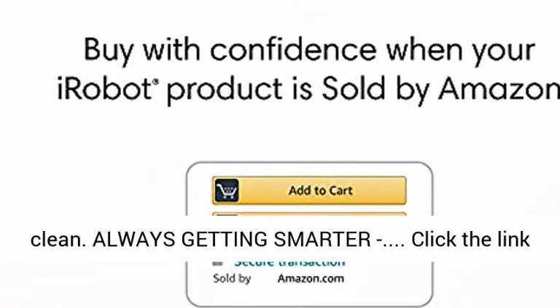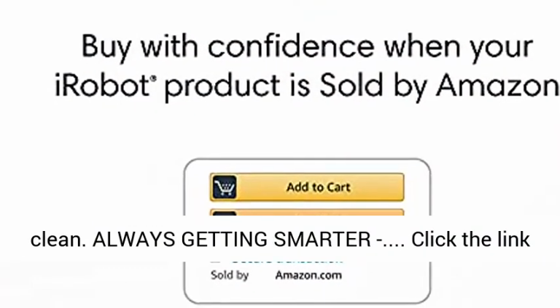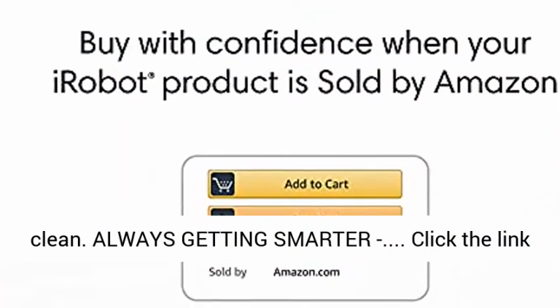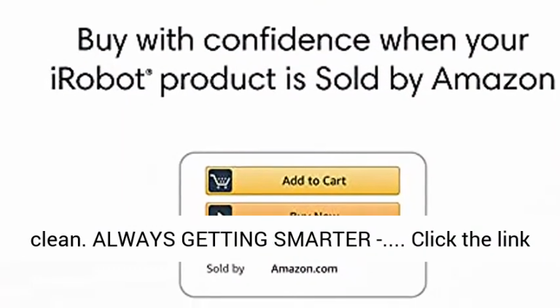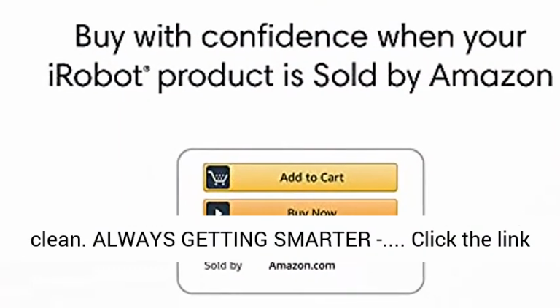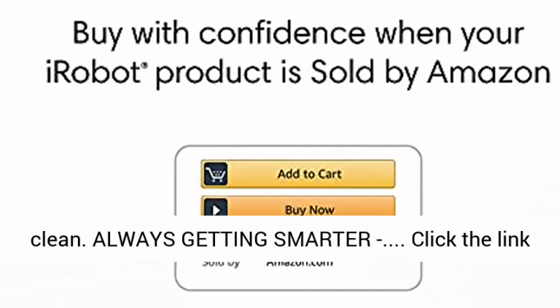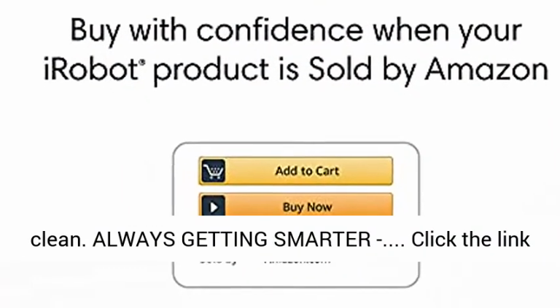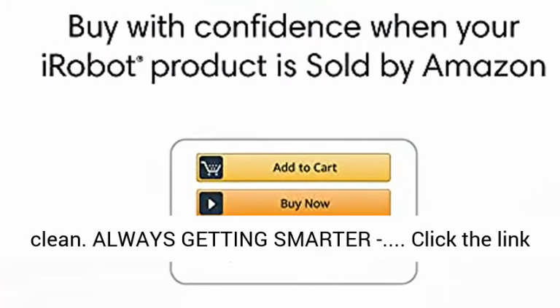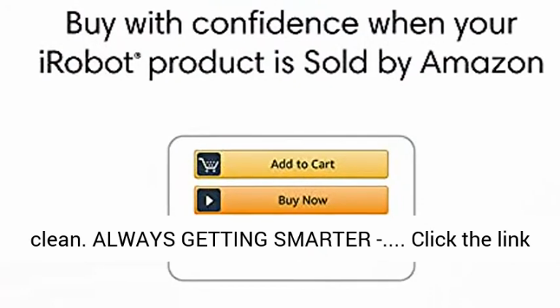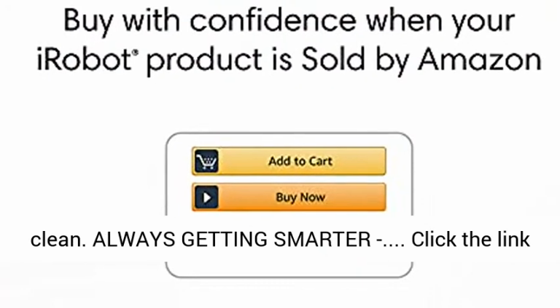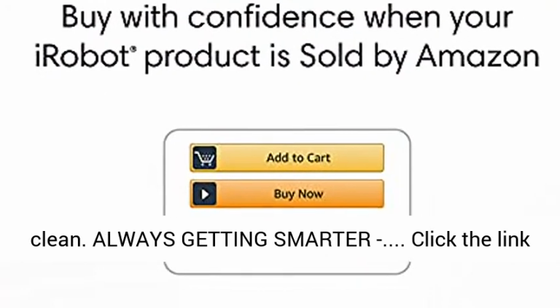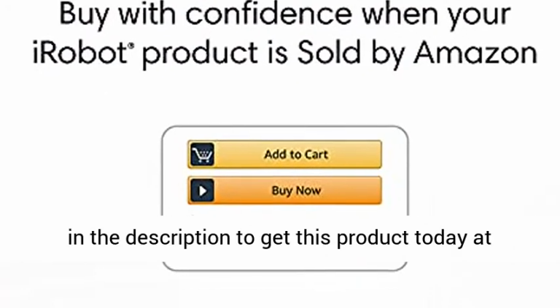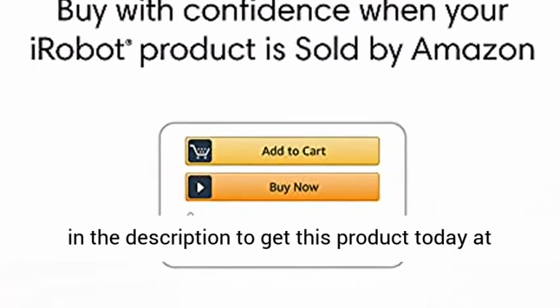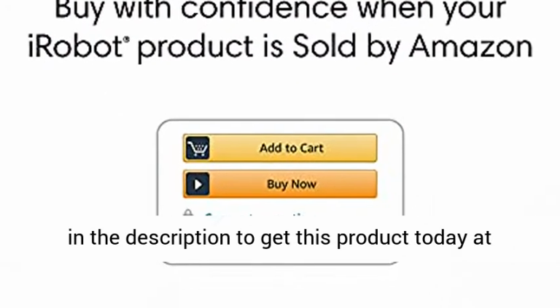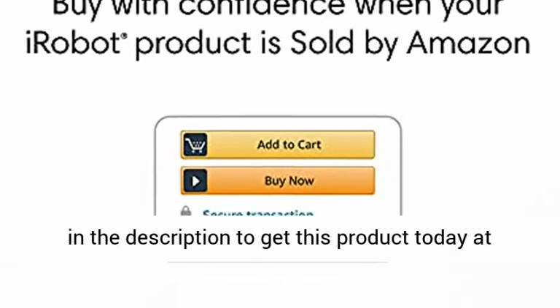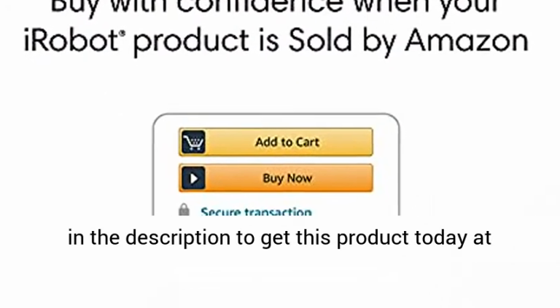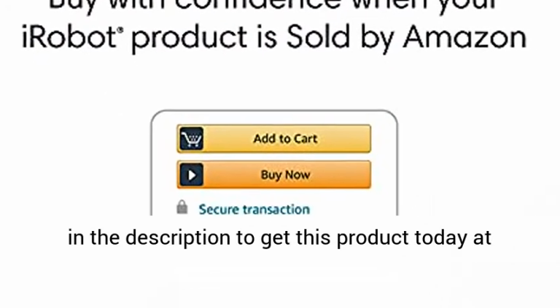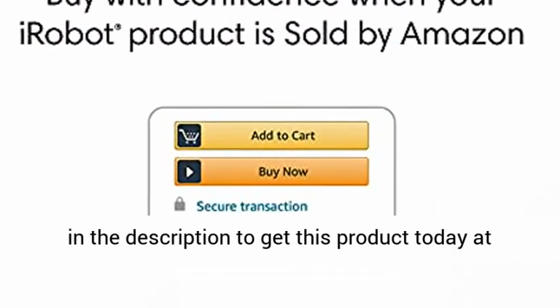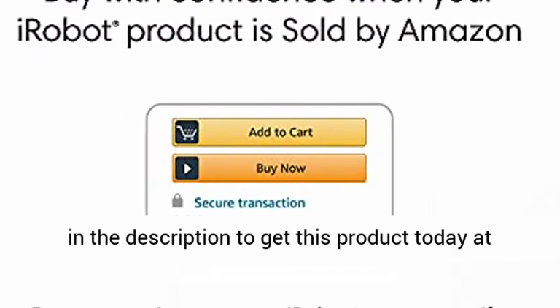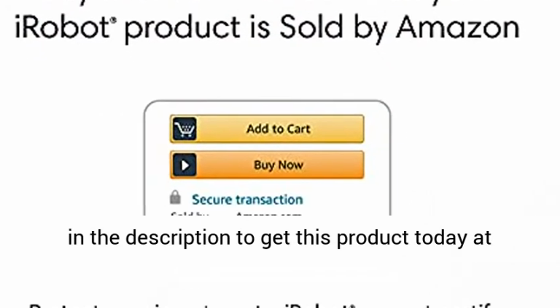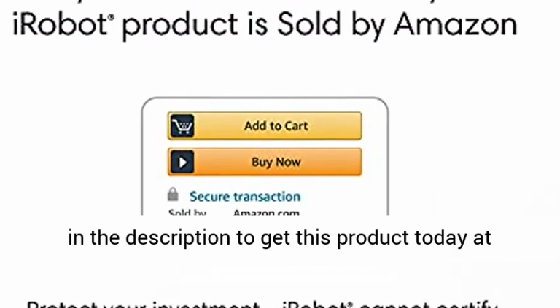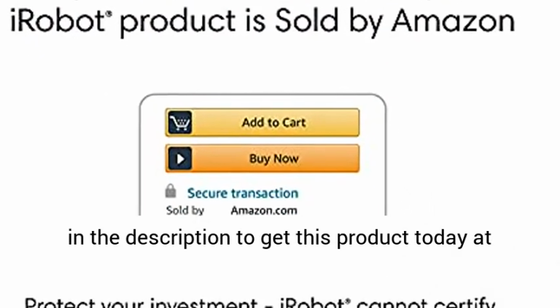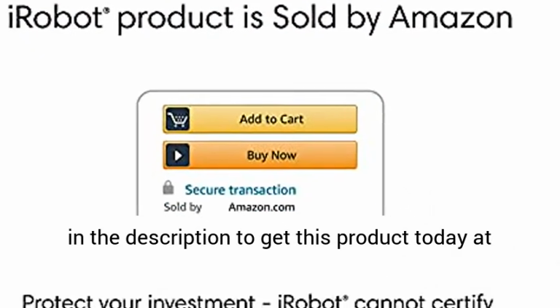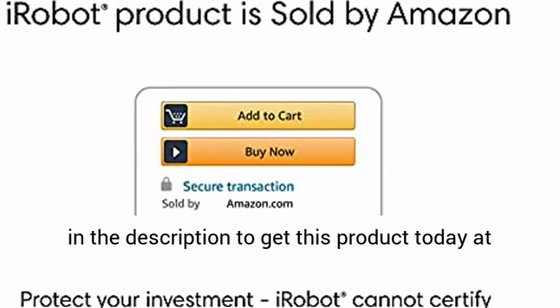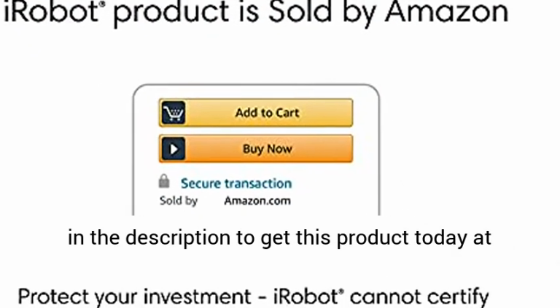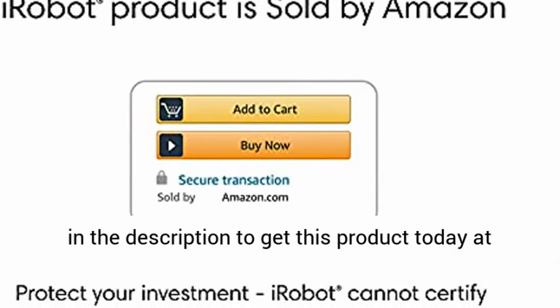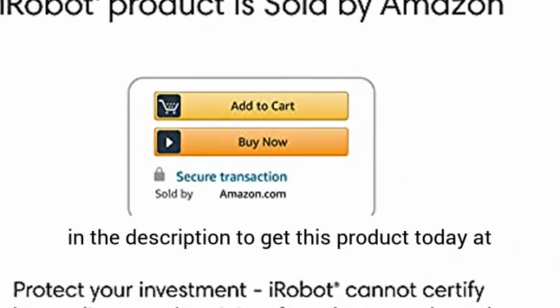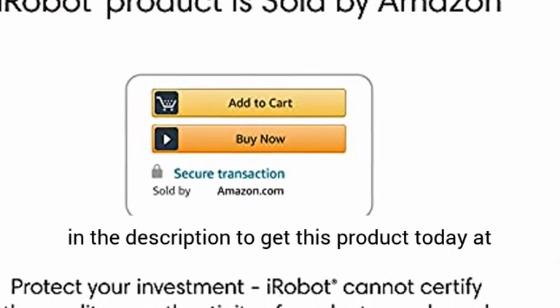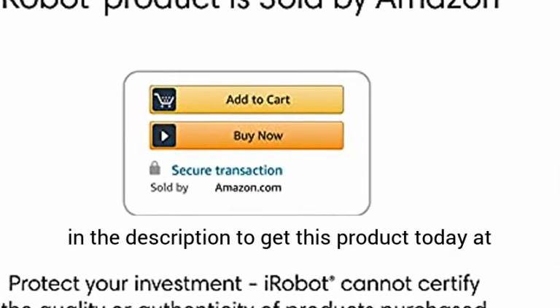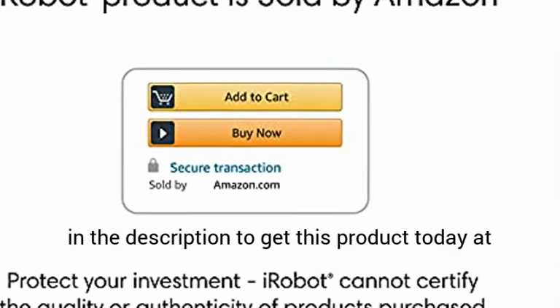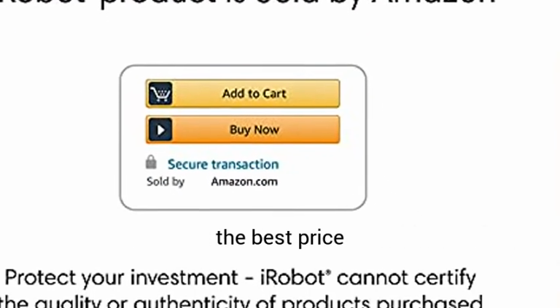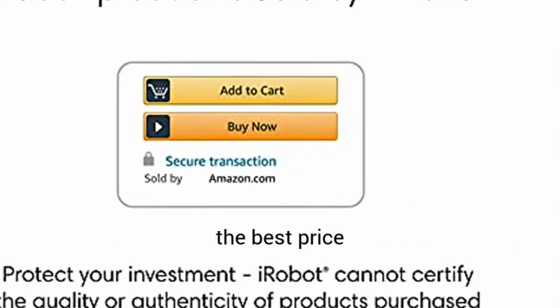Always getting smarter. Click the link in the description to get this product today at the best price.